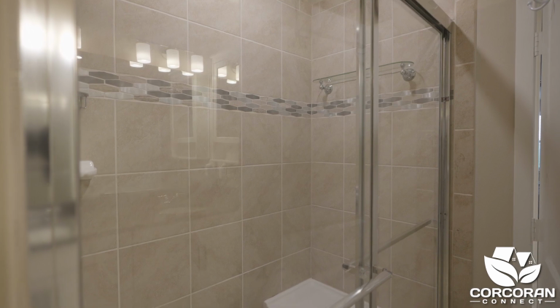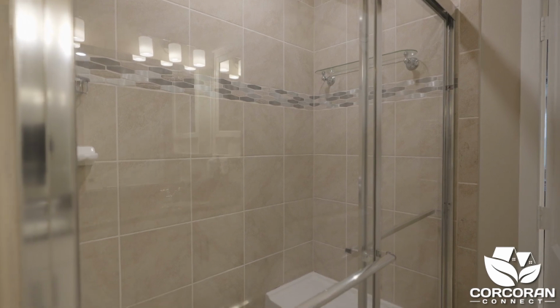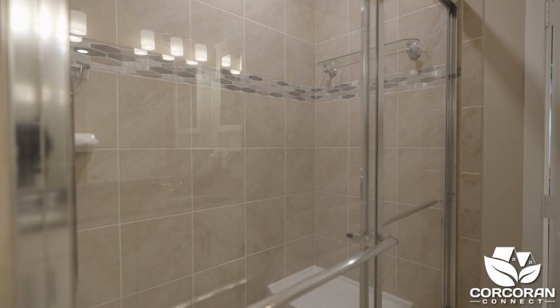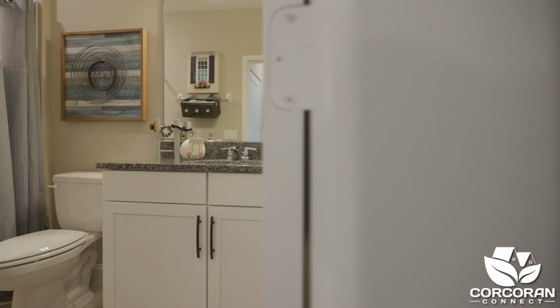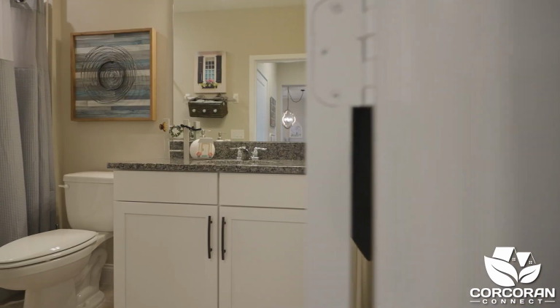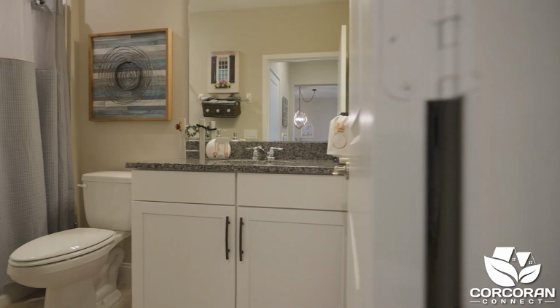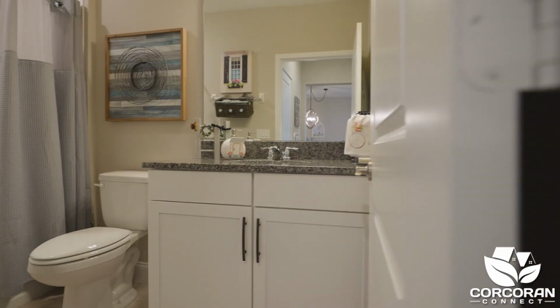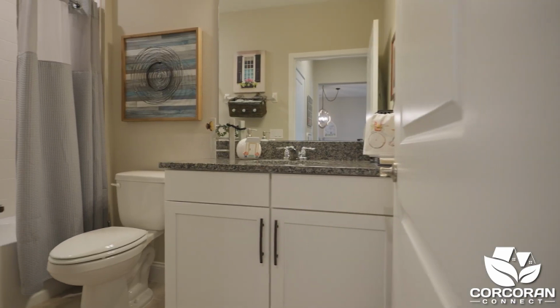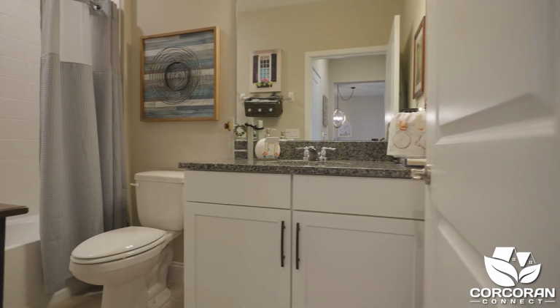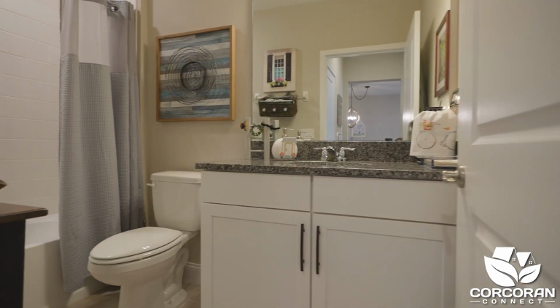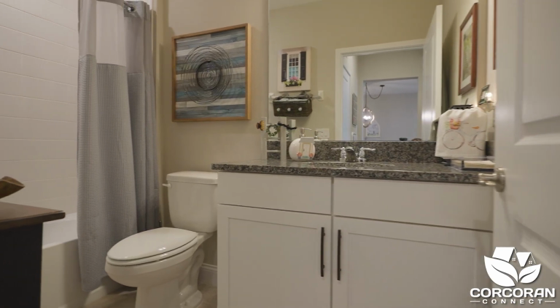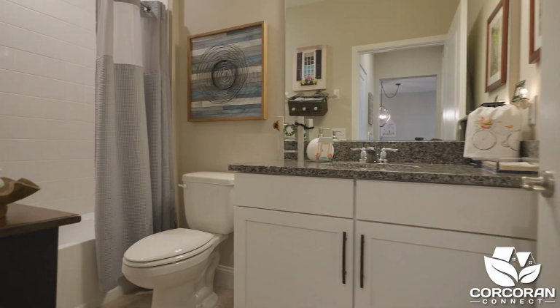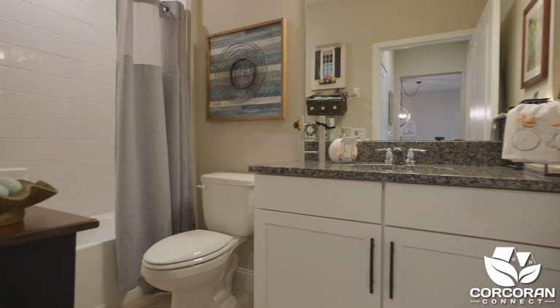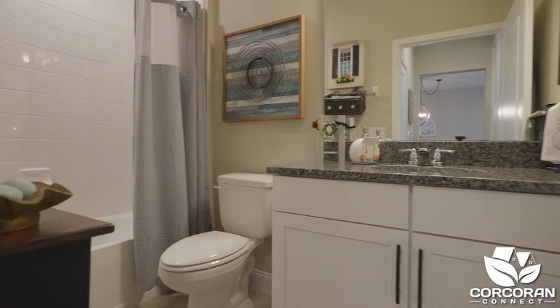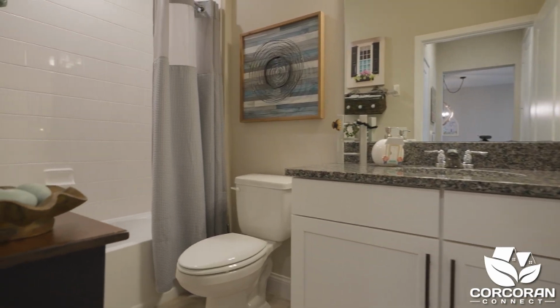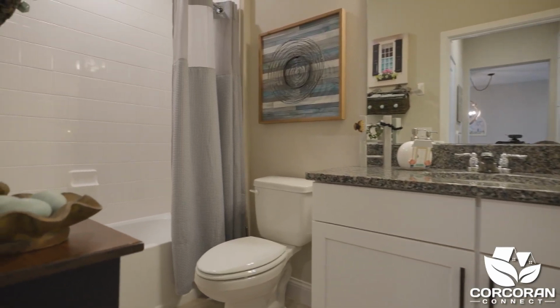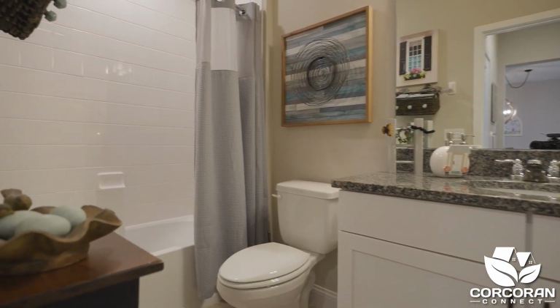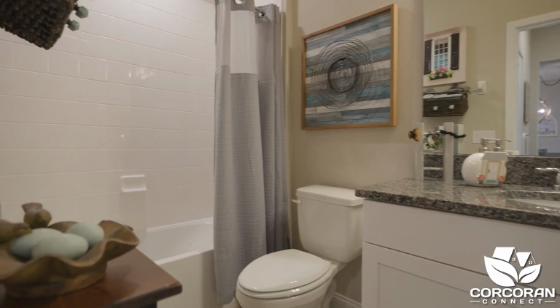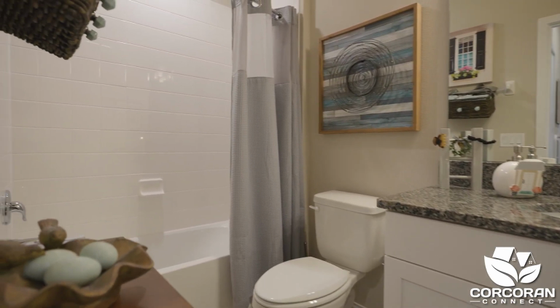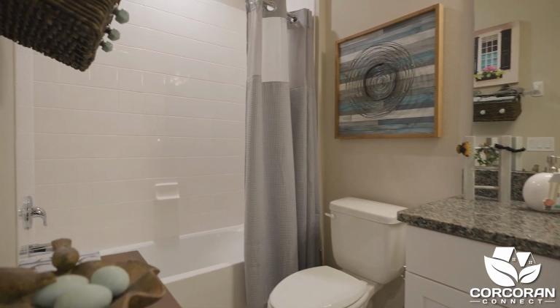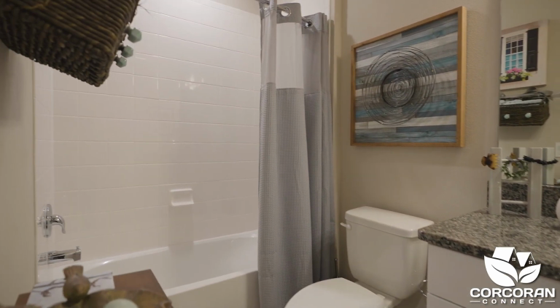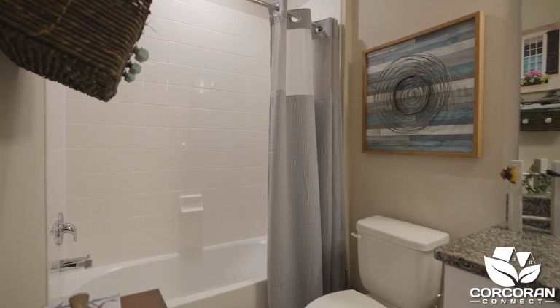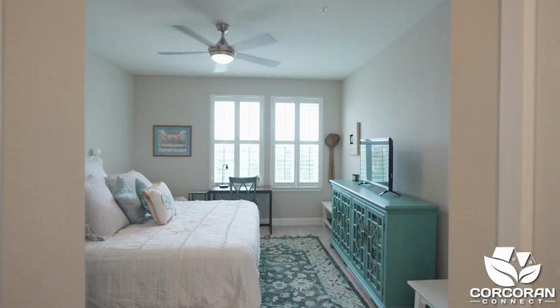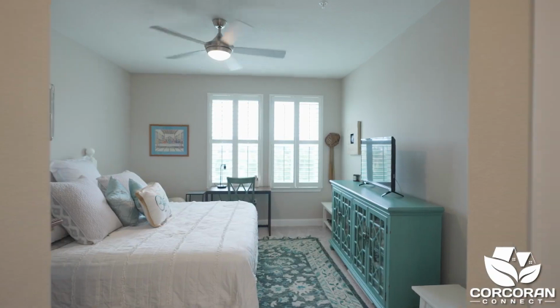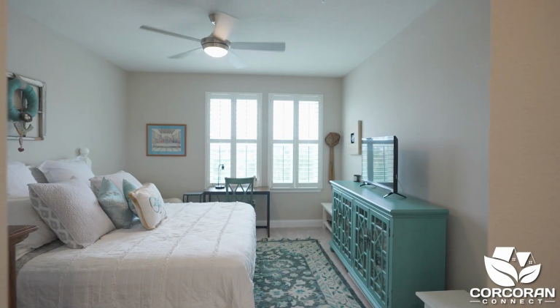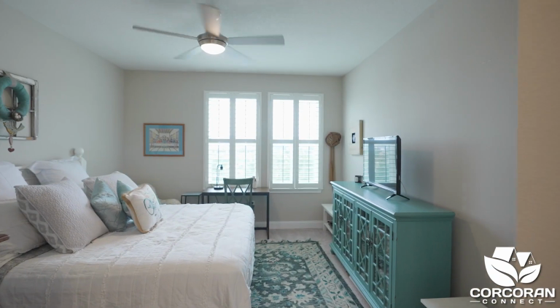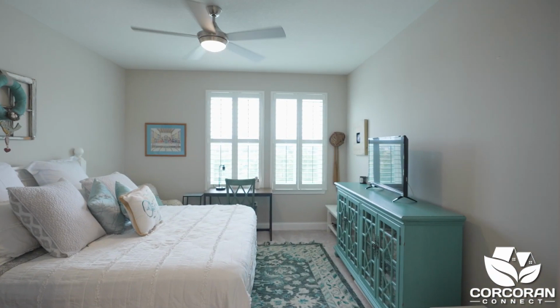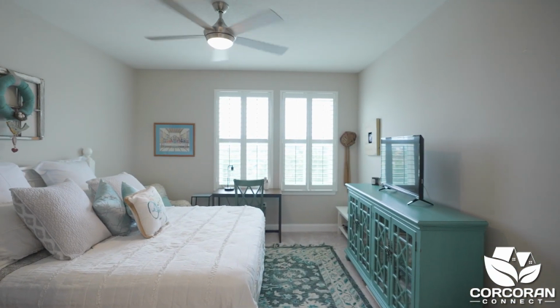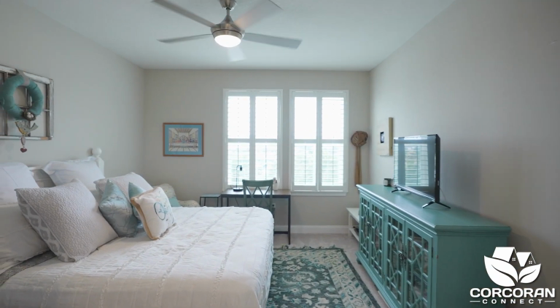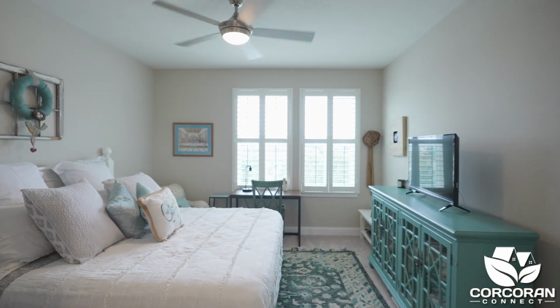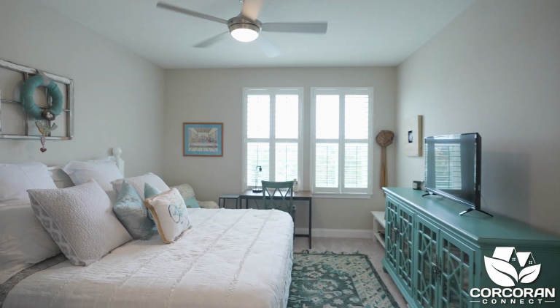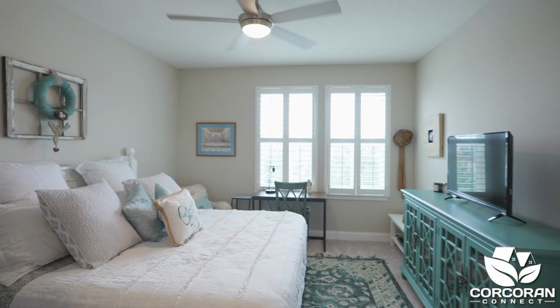As we head towards the second bedroom there's a laundry room and a full second bathroom. The second bedroom also has a walk-in closet.